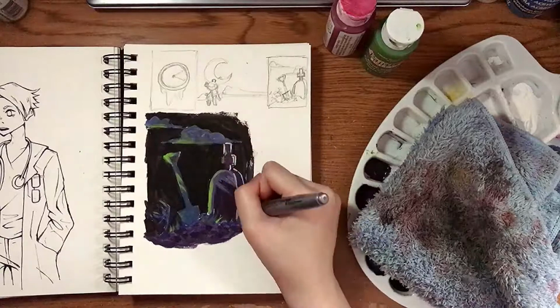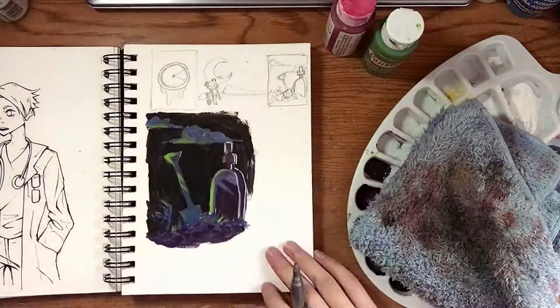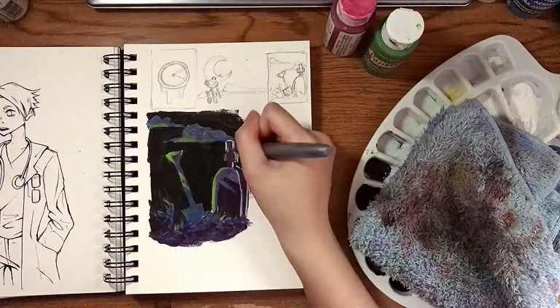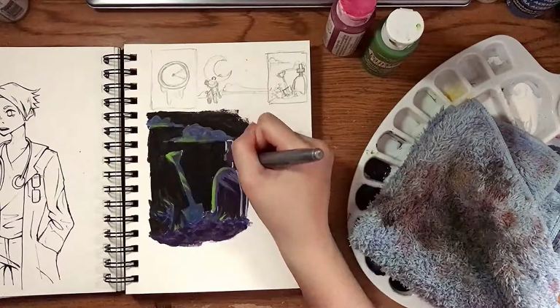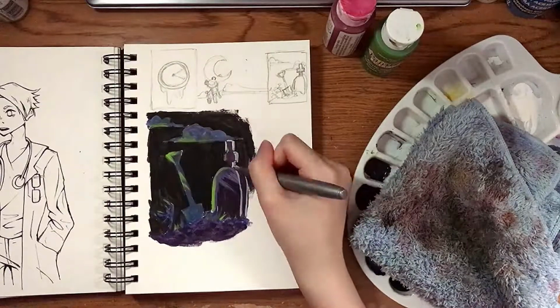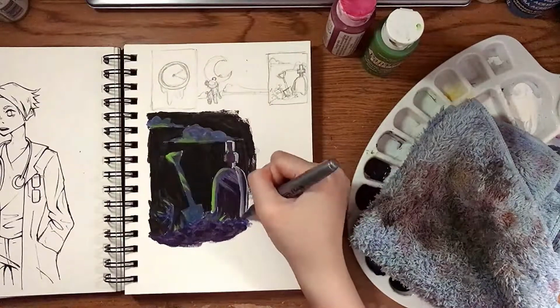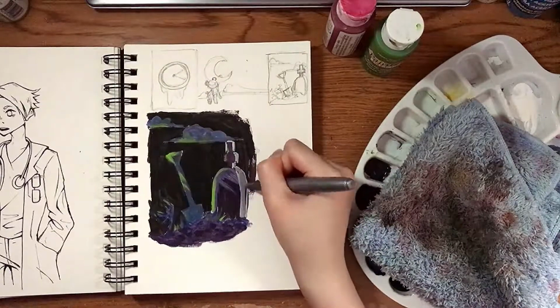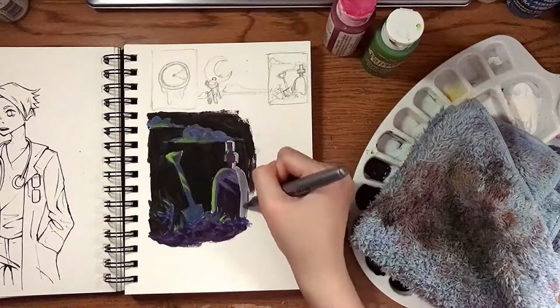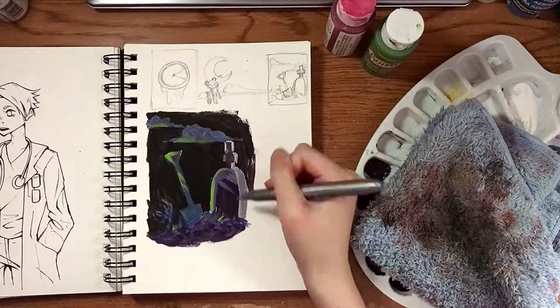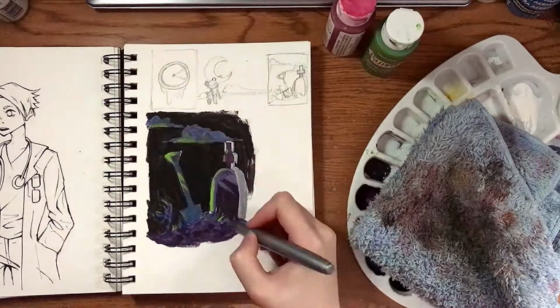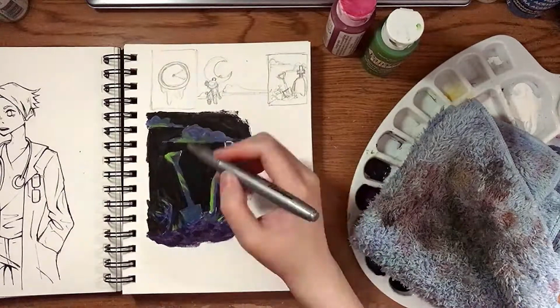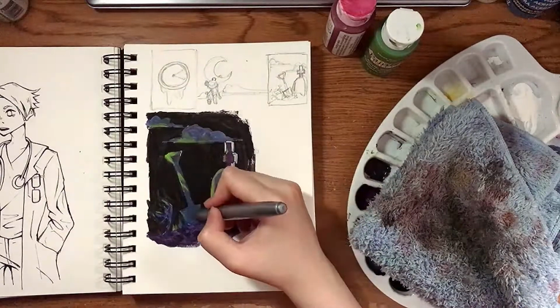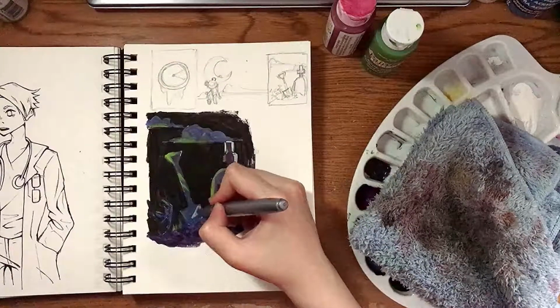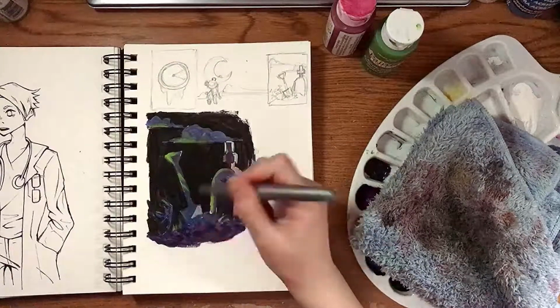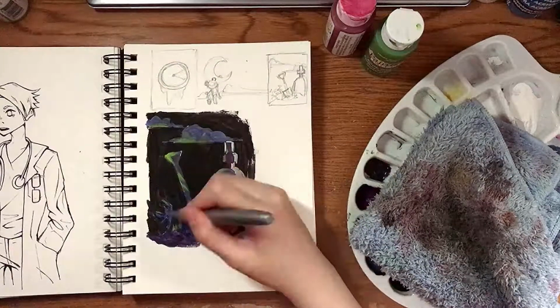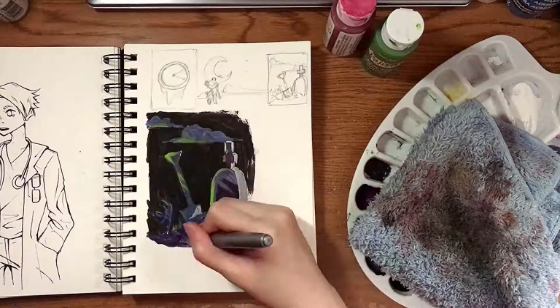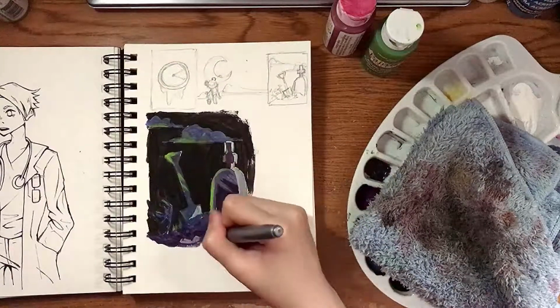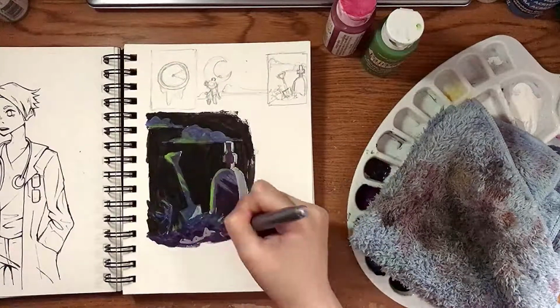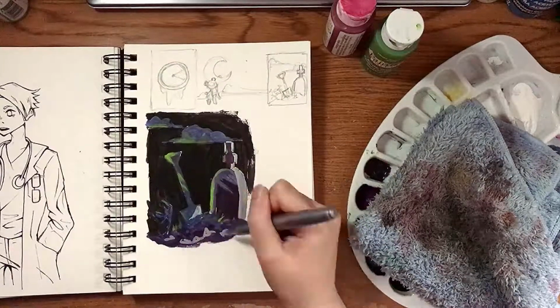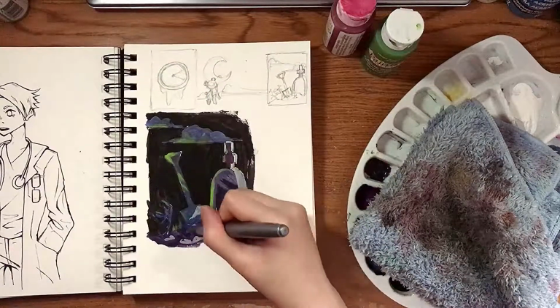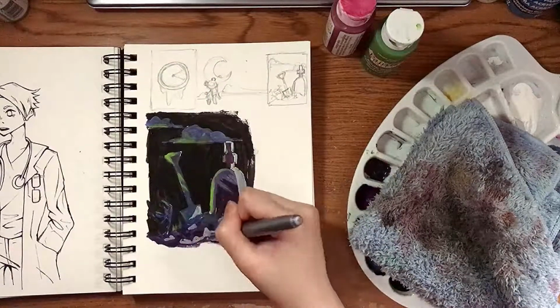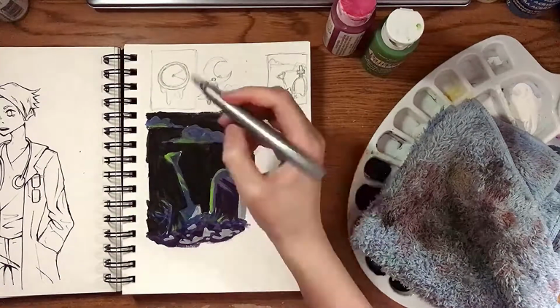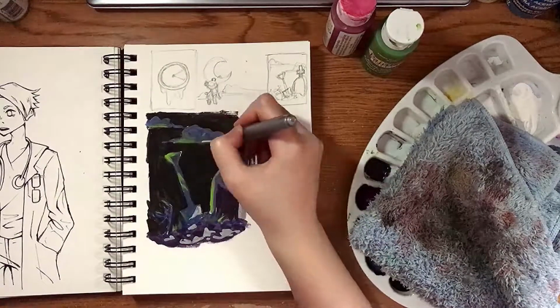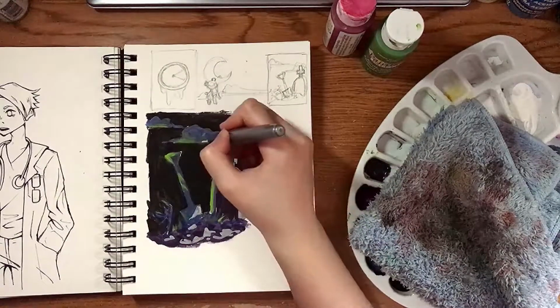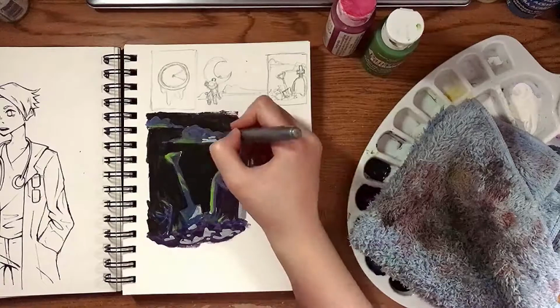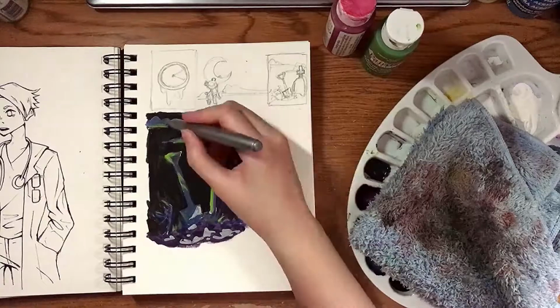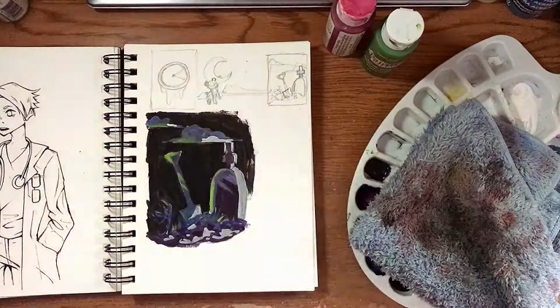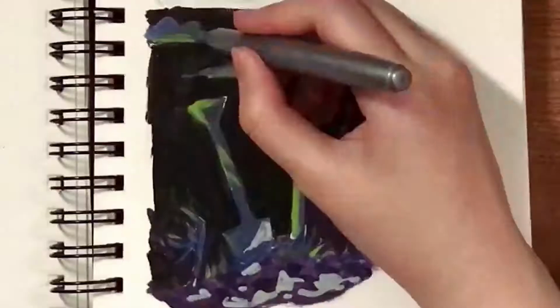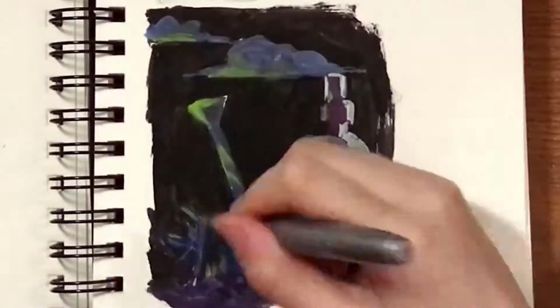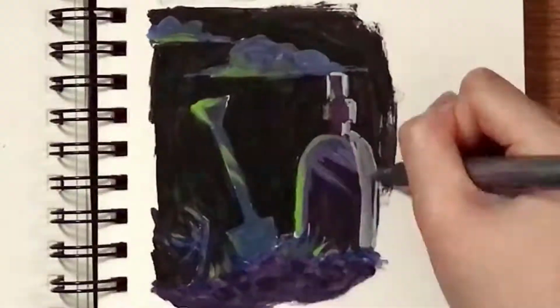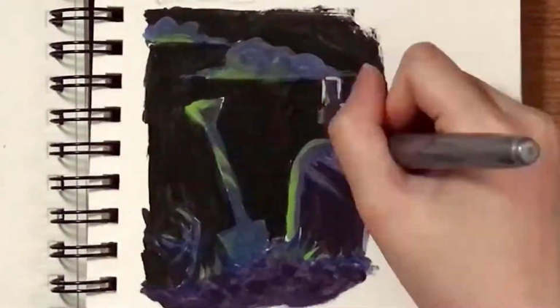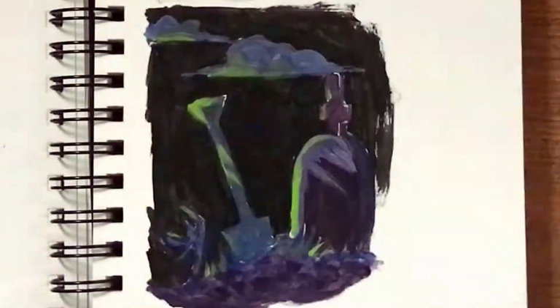I tried adding silver marker on it to test it out, and ew, no. Pretend that never happened.